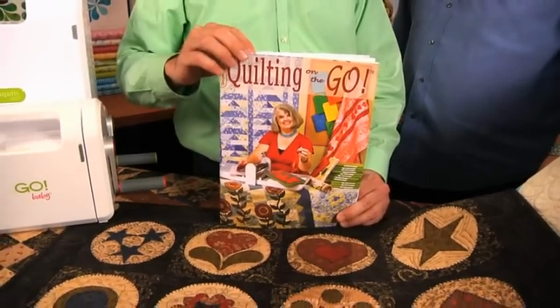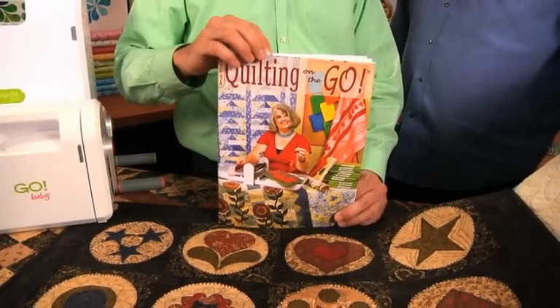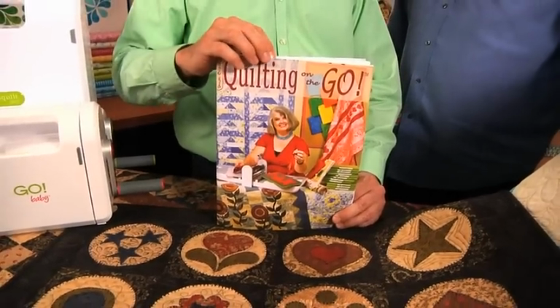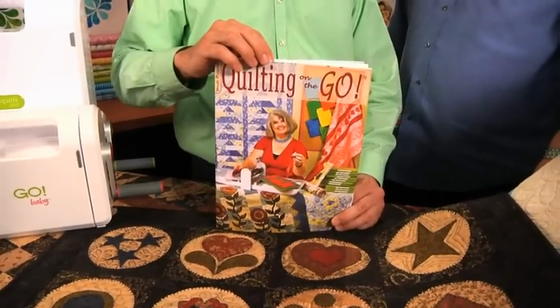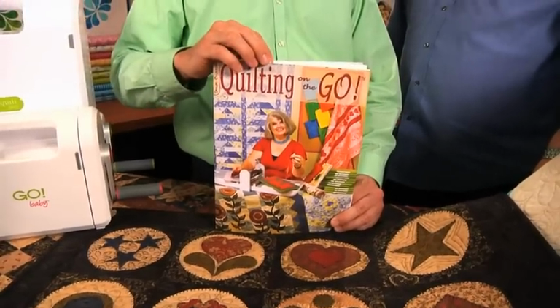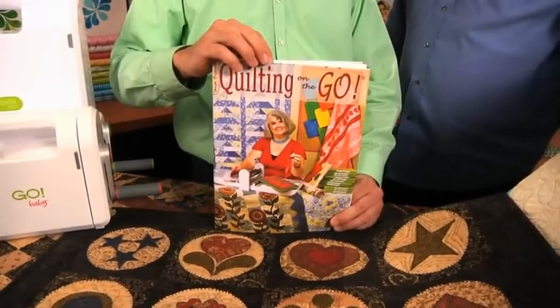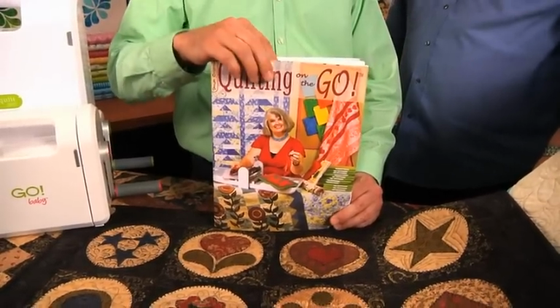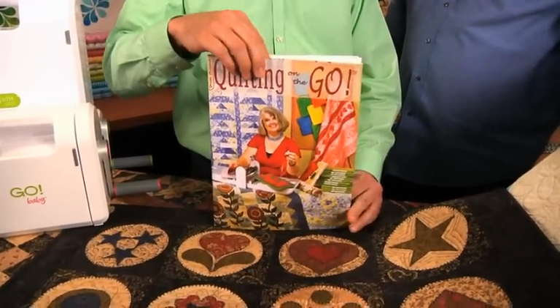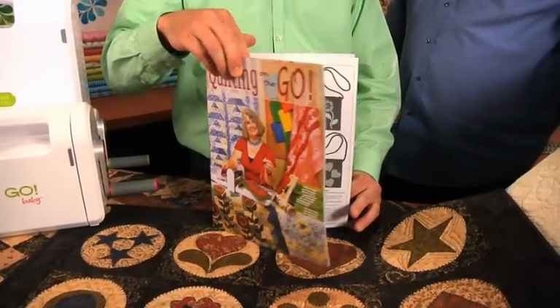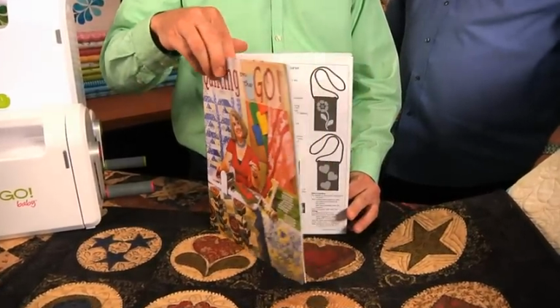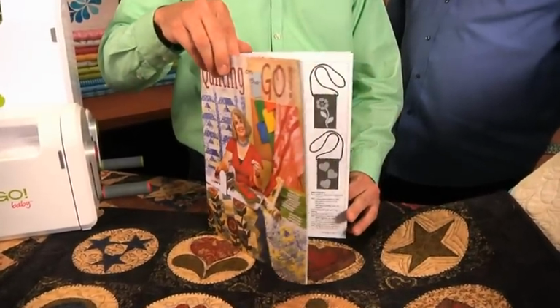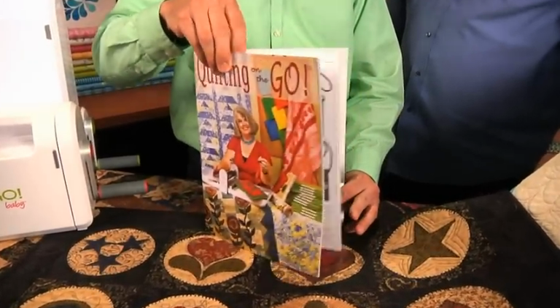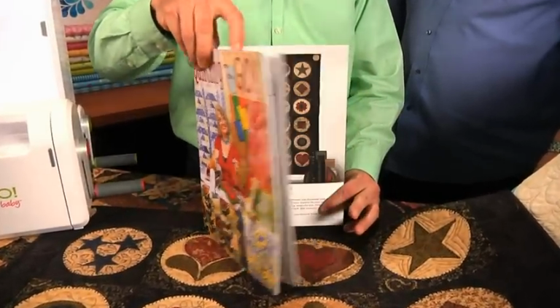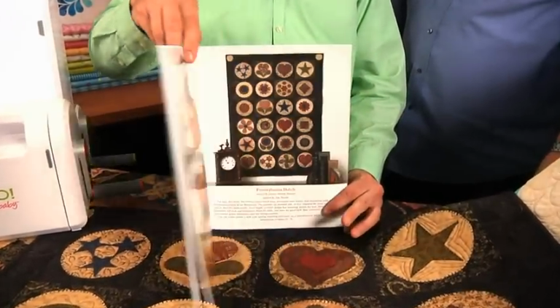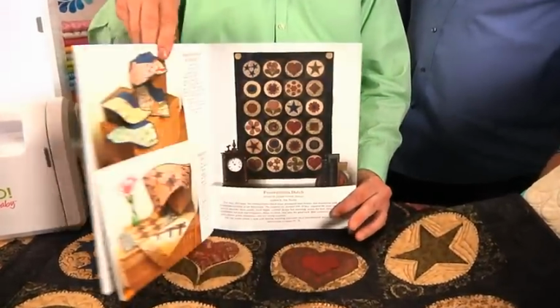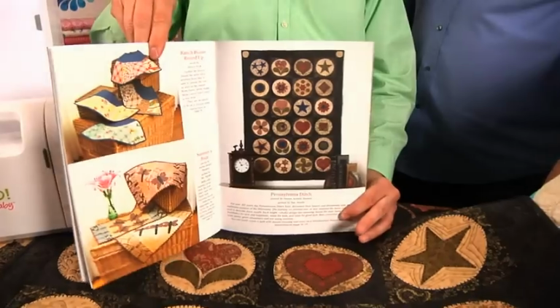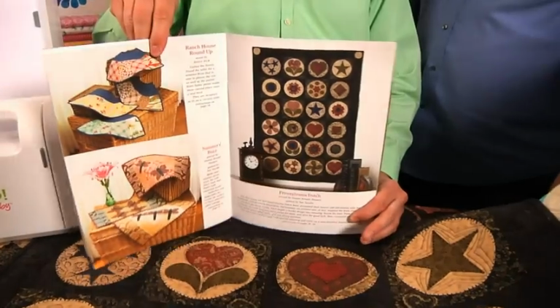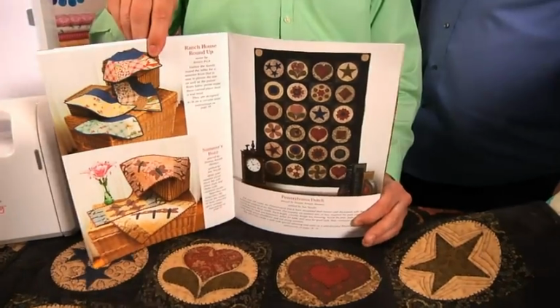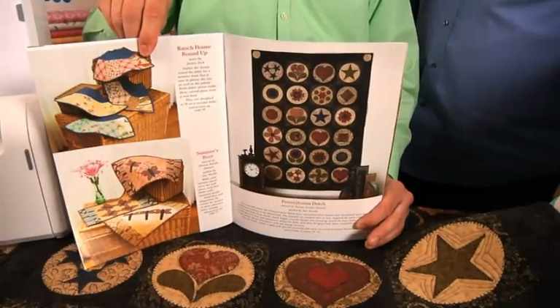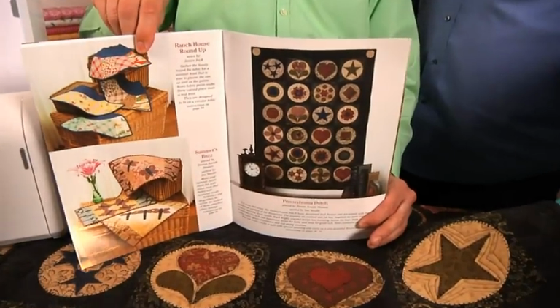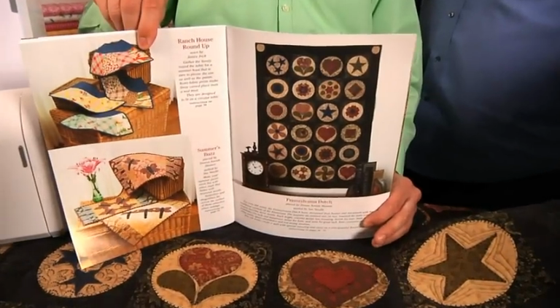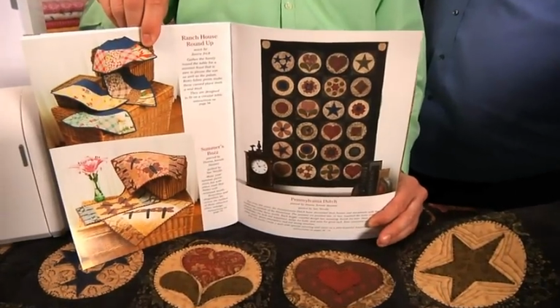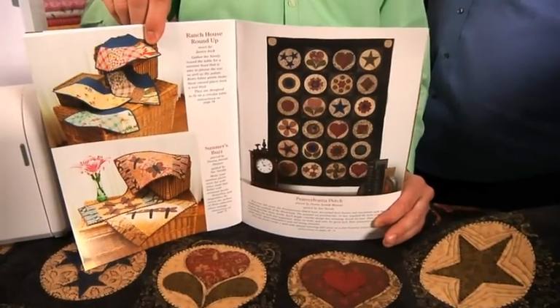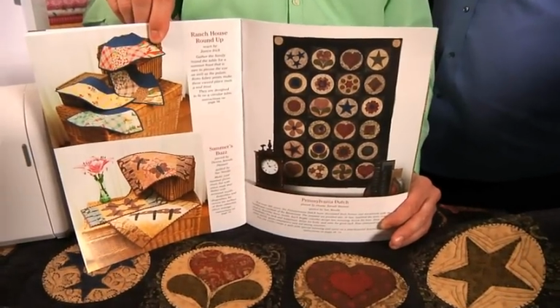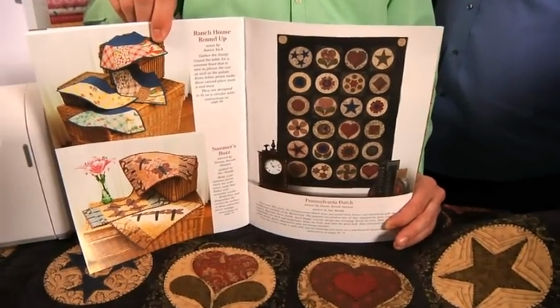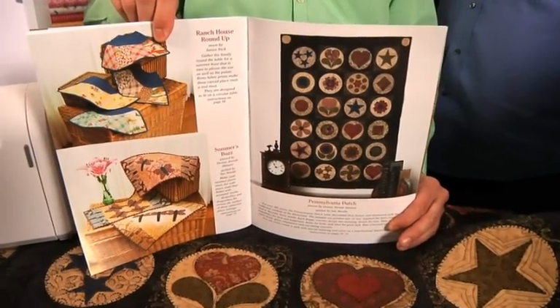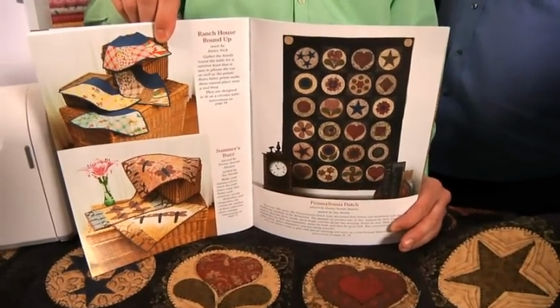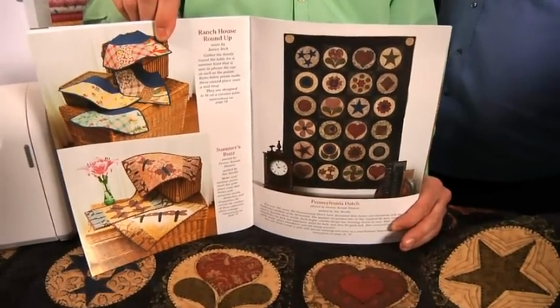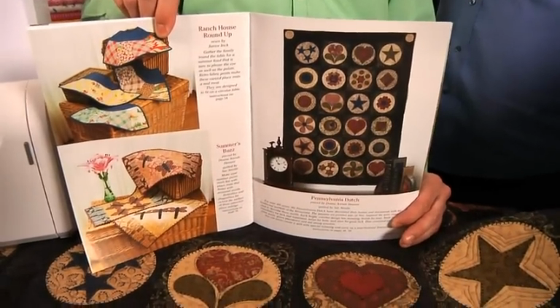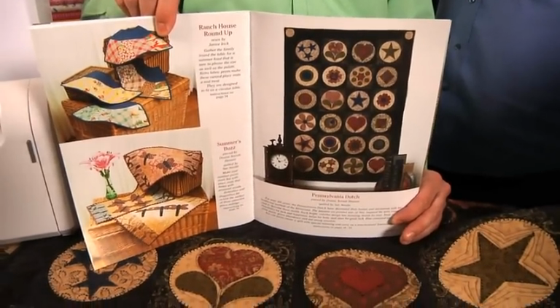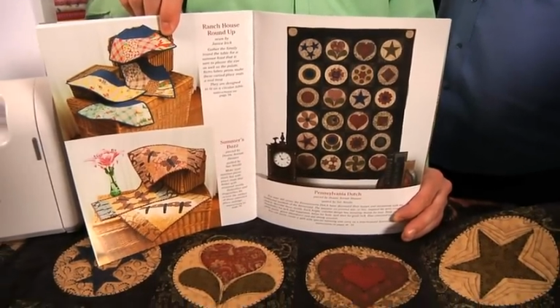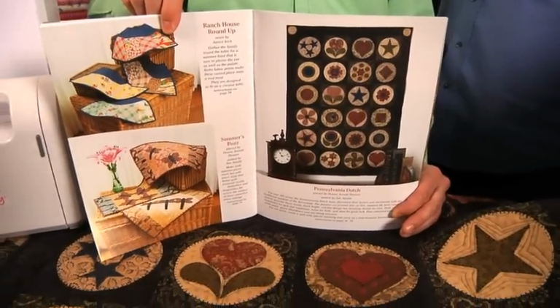And if you look in the book, you'll see that it has beautiful four-color photography and easy-to-understand instructions.